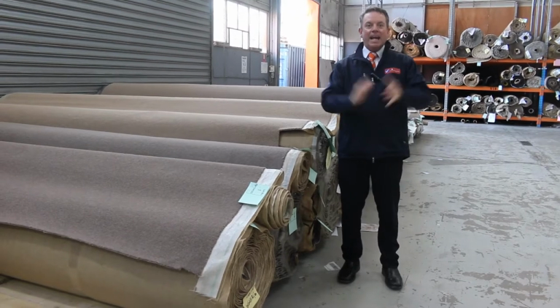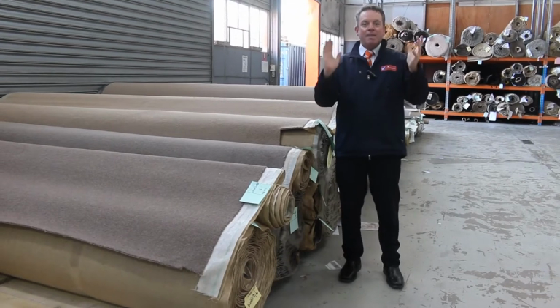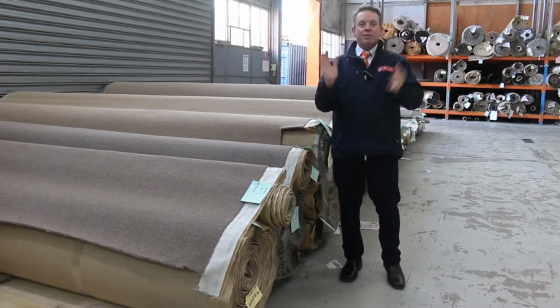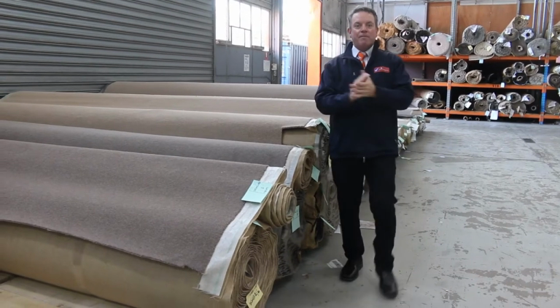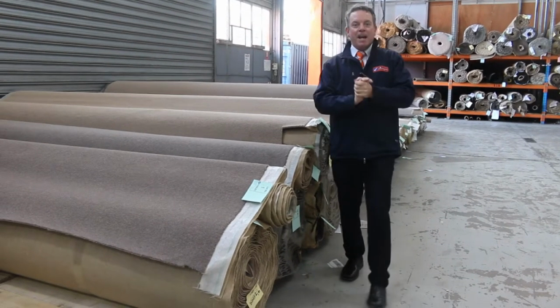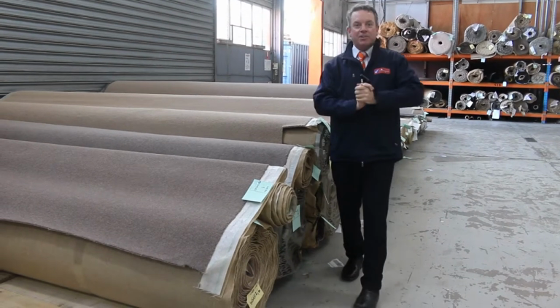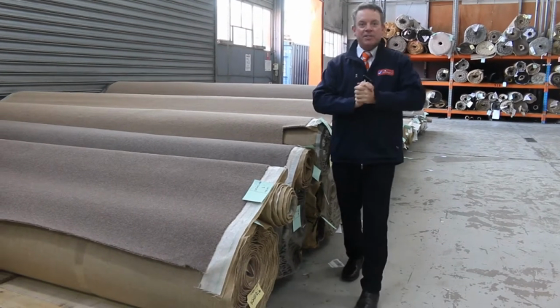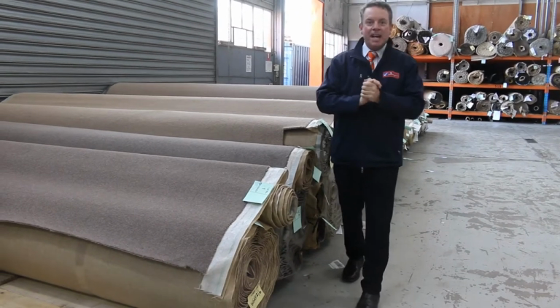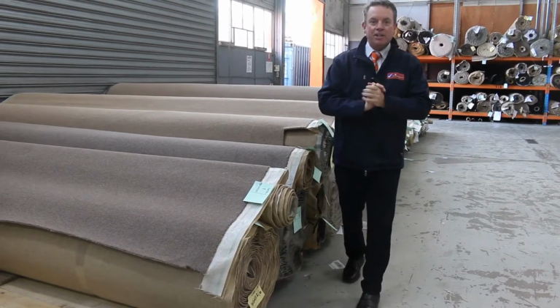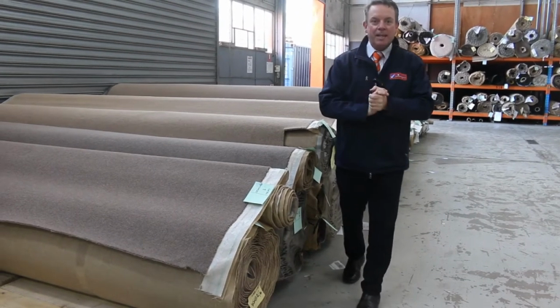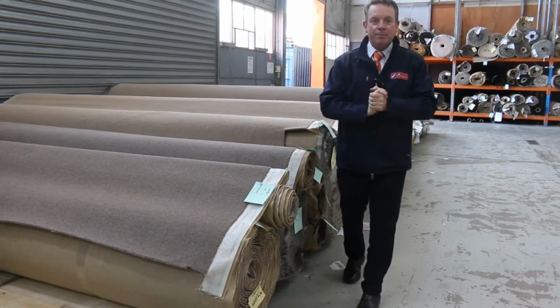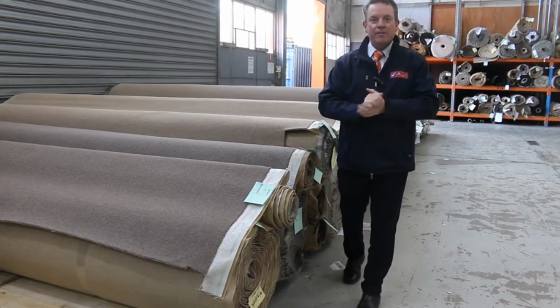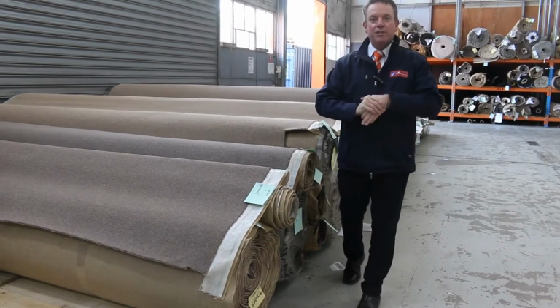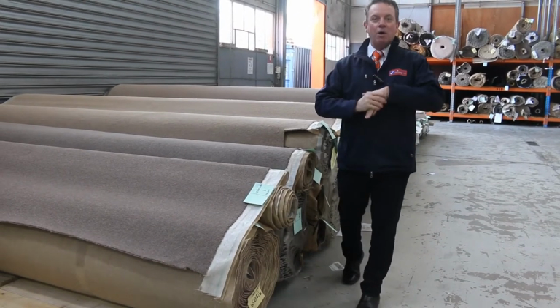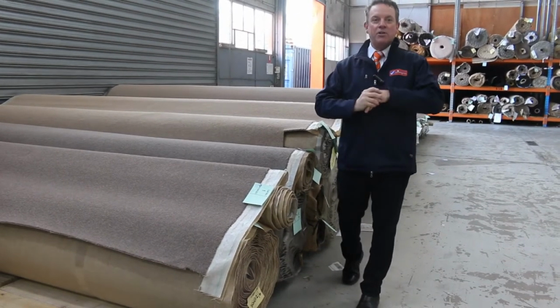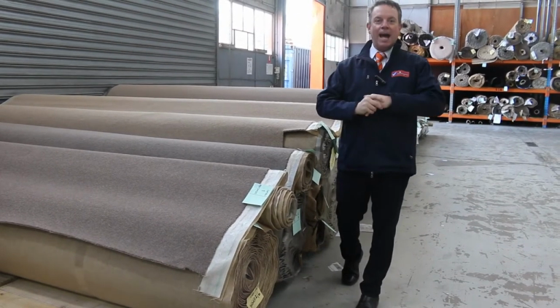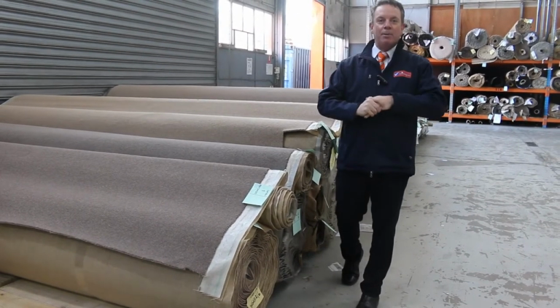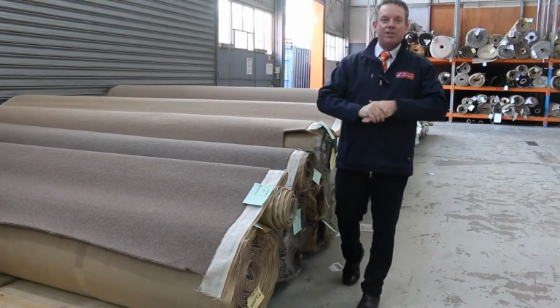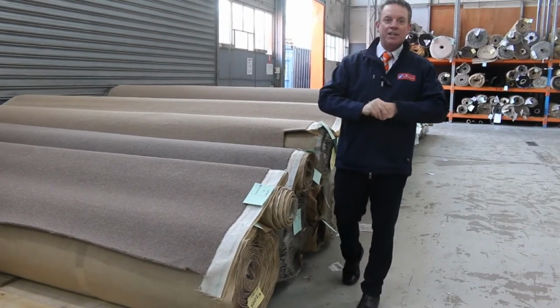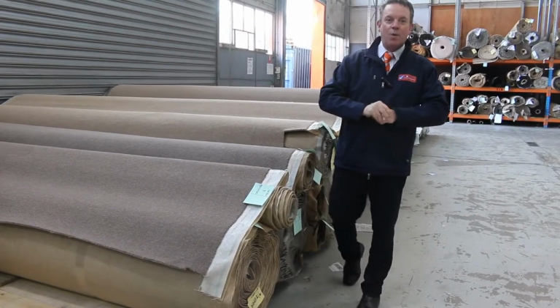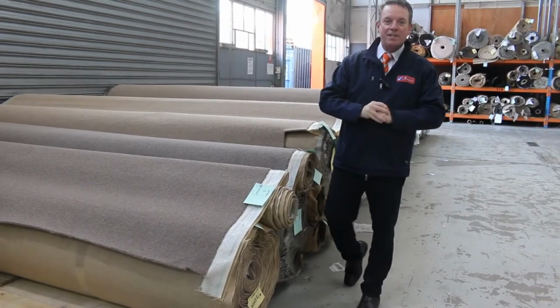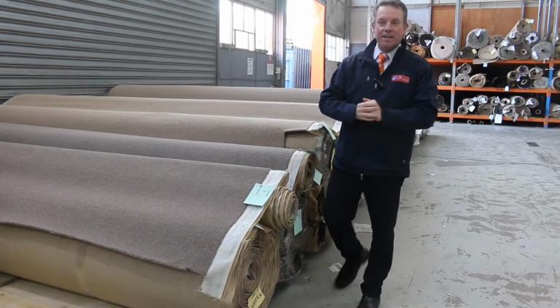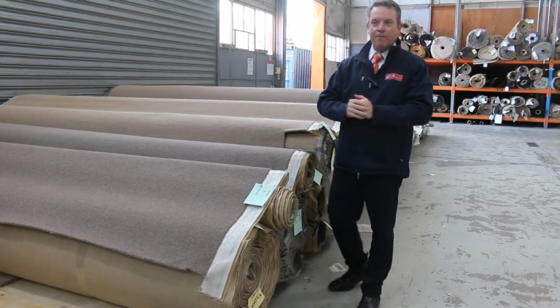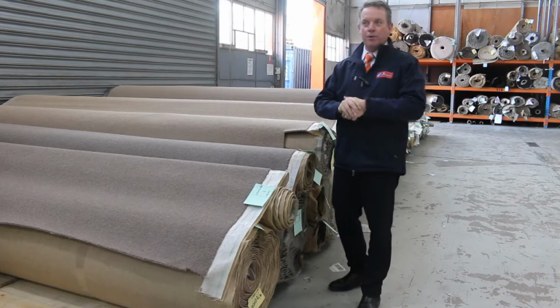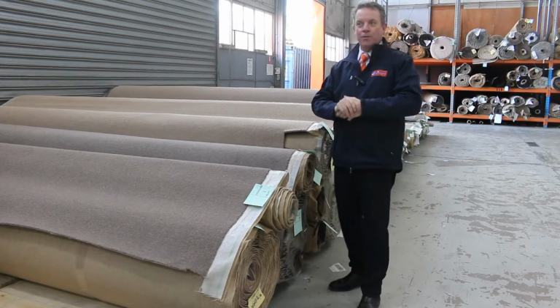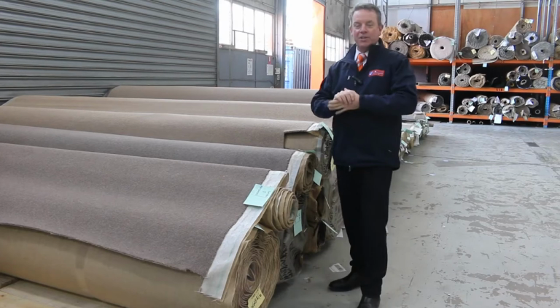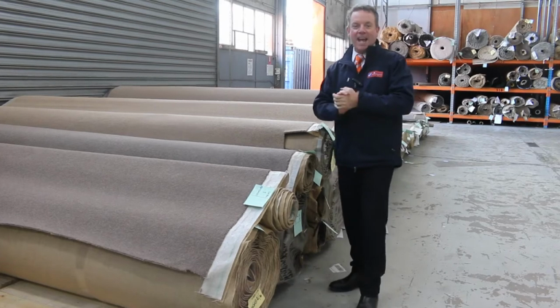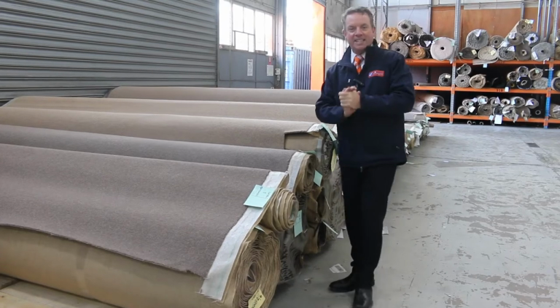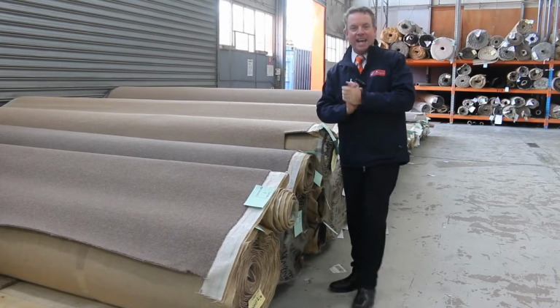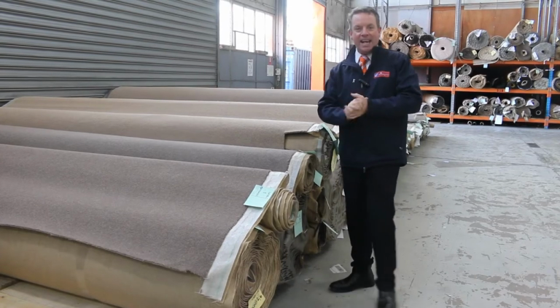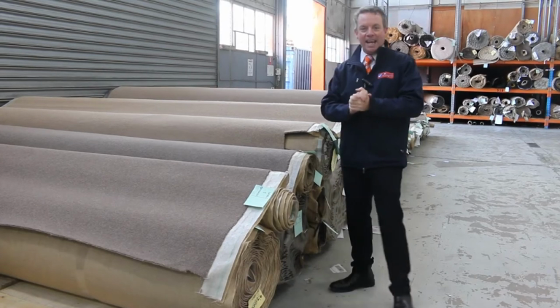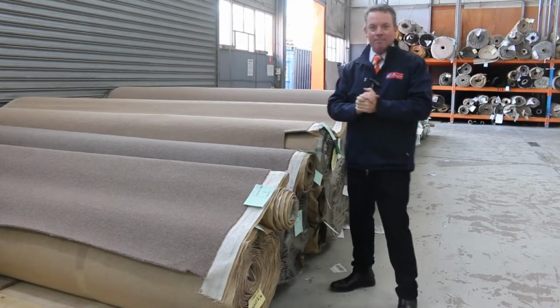G'day, I'm John for Fowles Auction and Sales. I'm here to preview tomorrow's carpet auction — that's Wednesday the 4th of August at 10am.